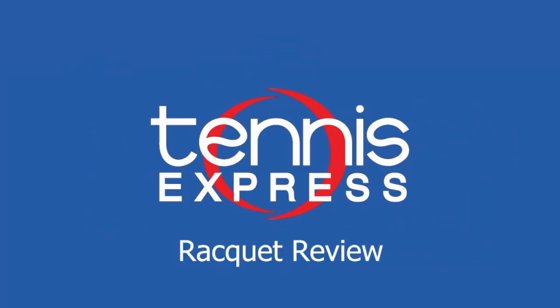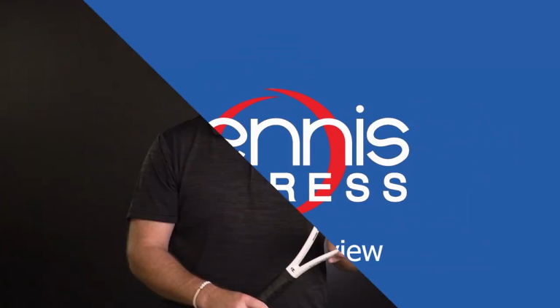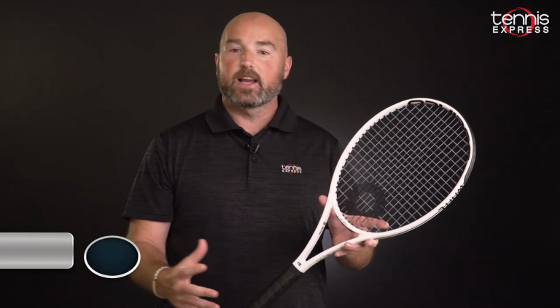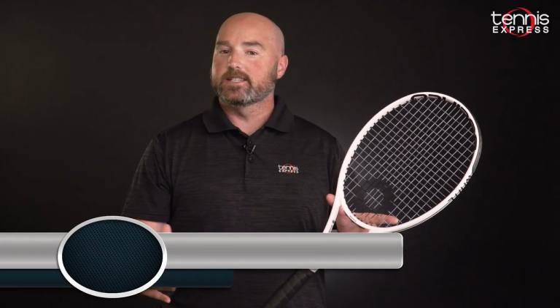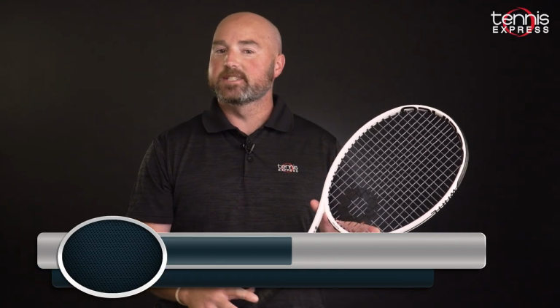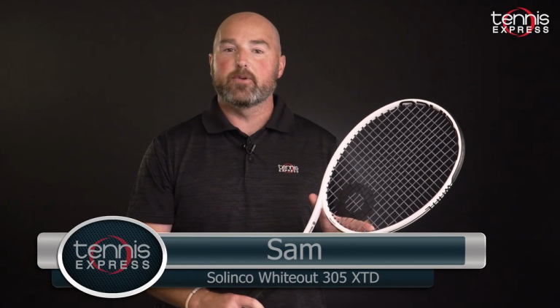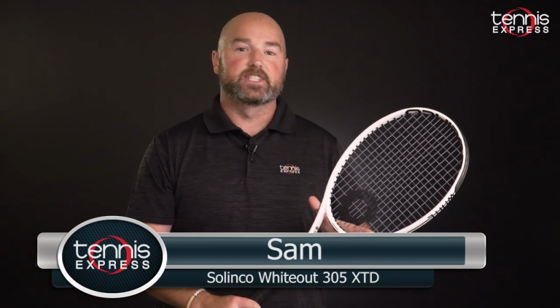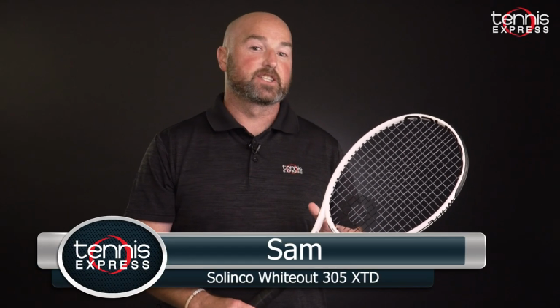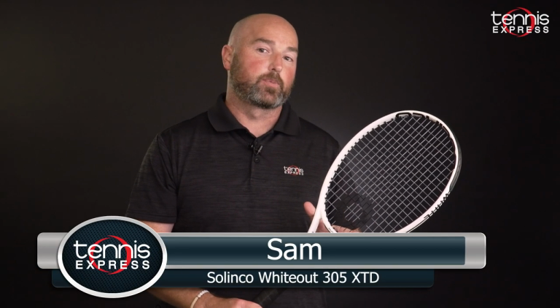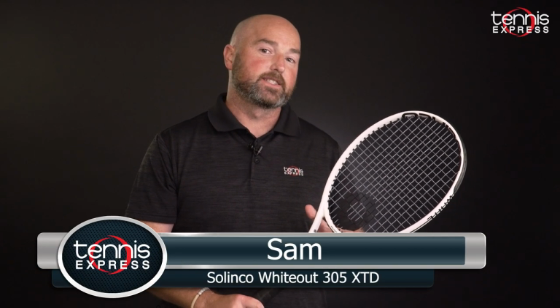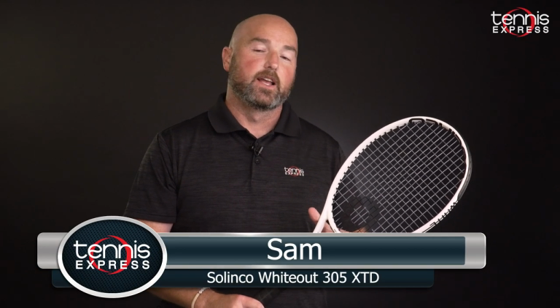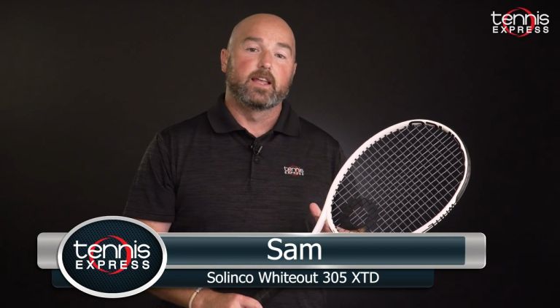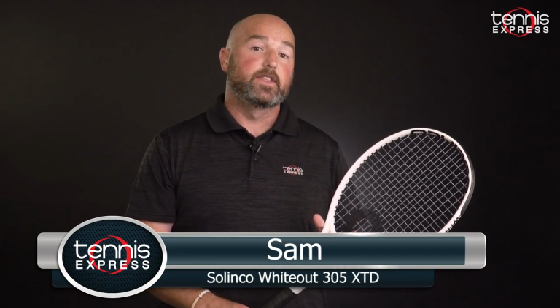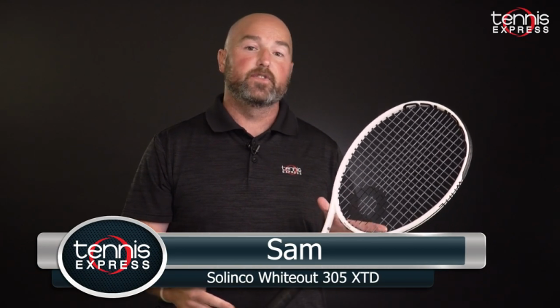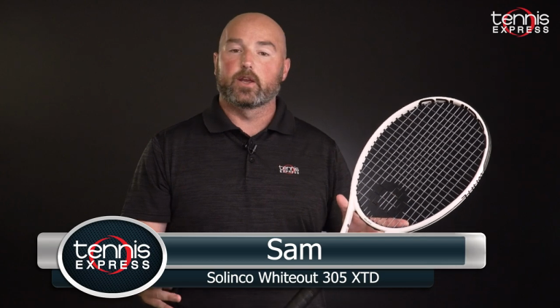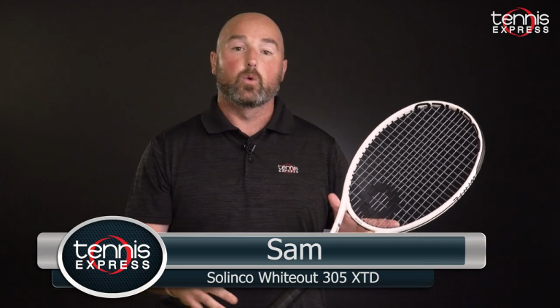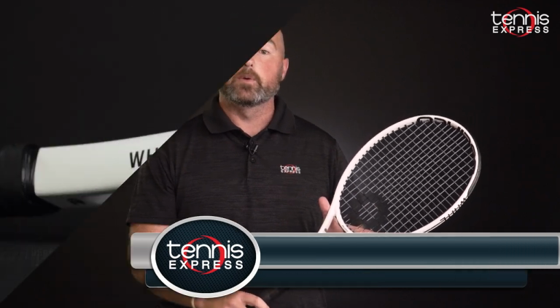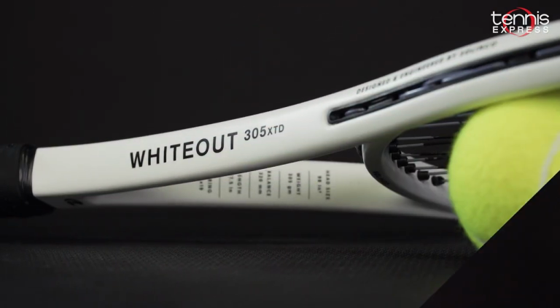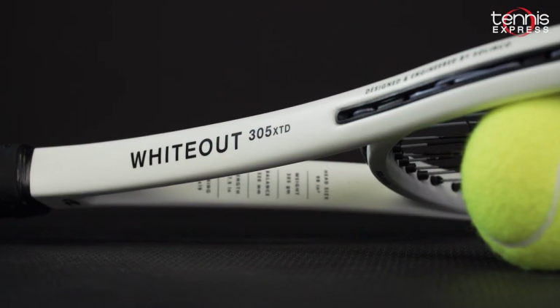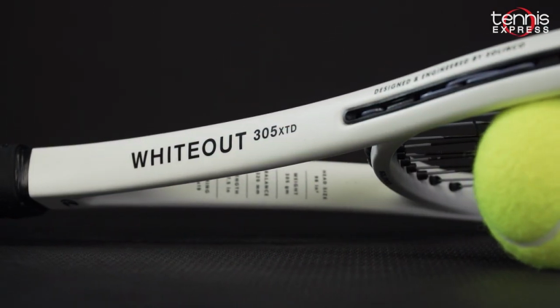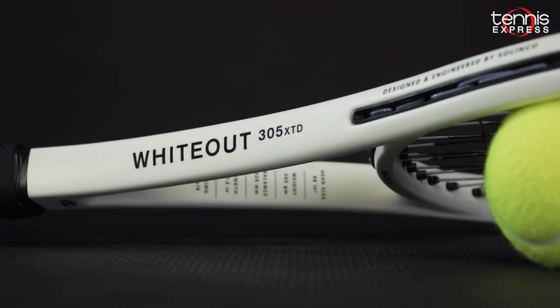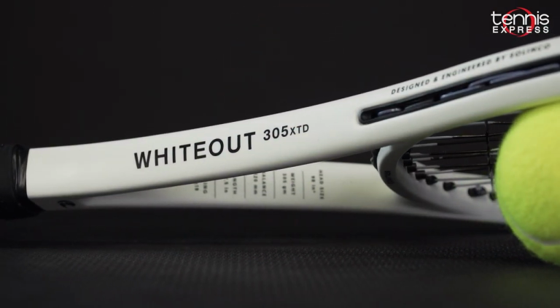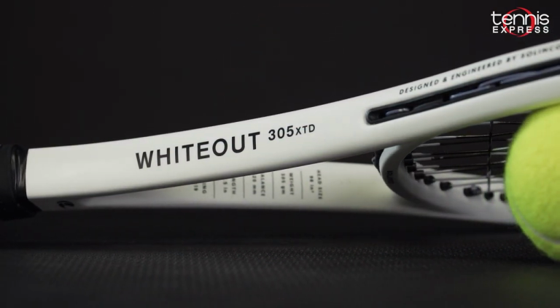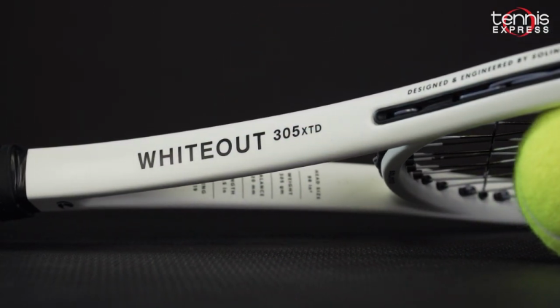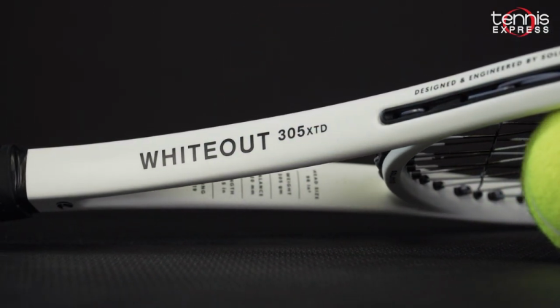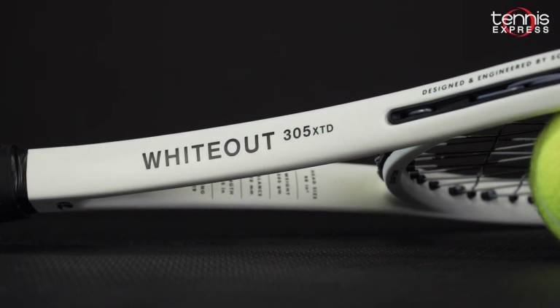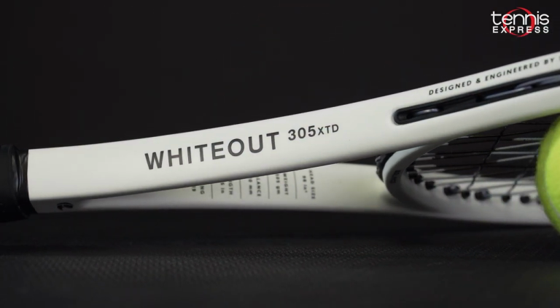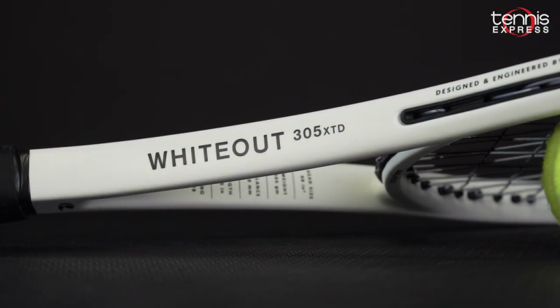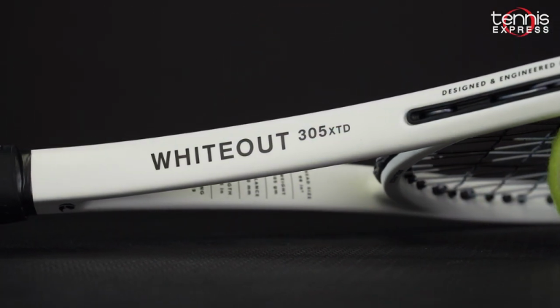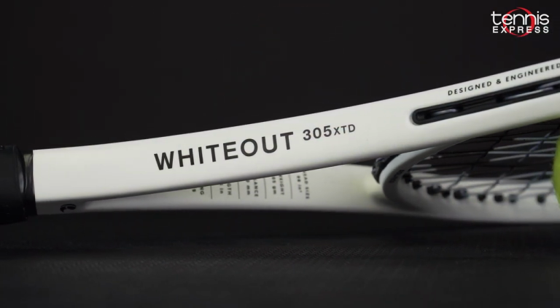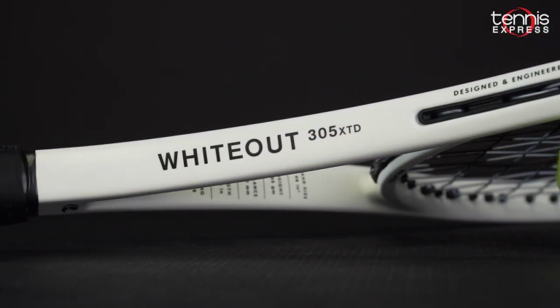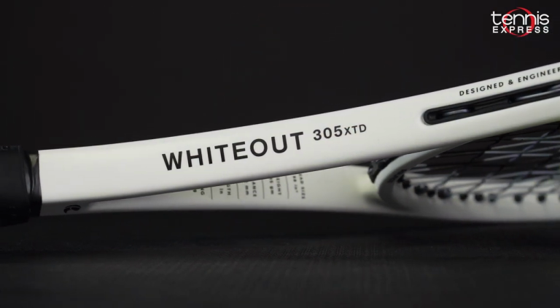Hey guys, I'm Sam with Tennis Express. In this video, we review the Silinko Whiteout 305 XTD Tennis Racket.